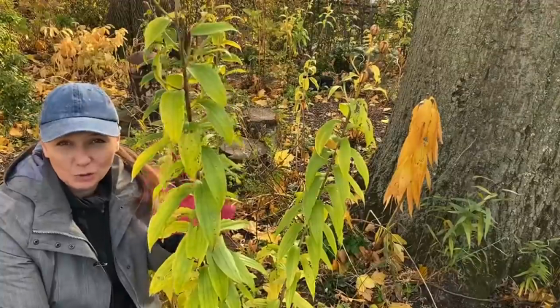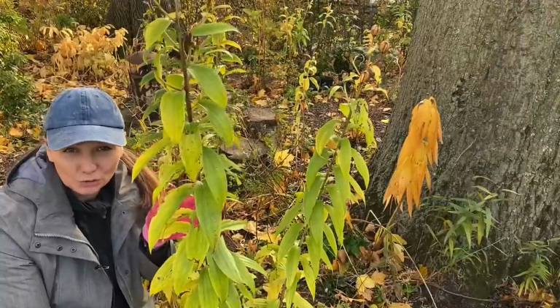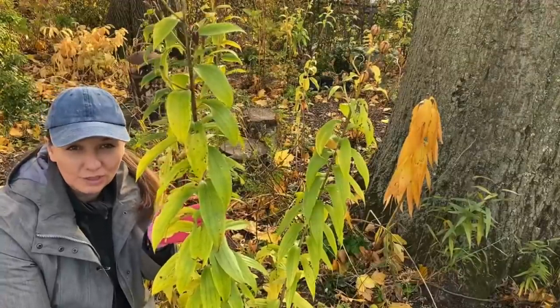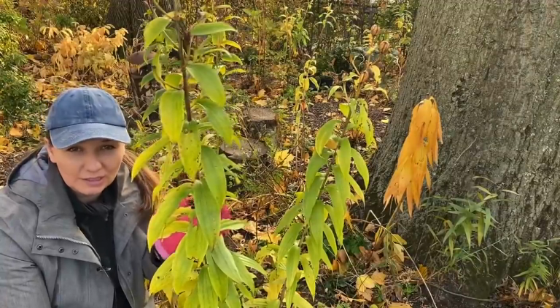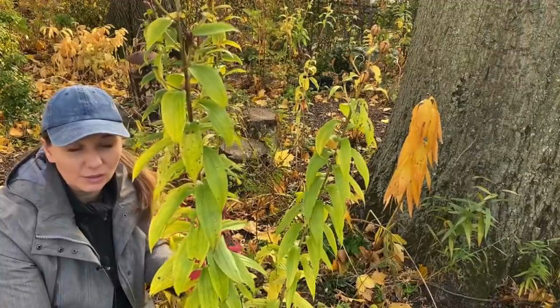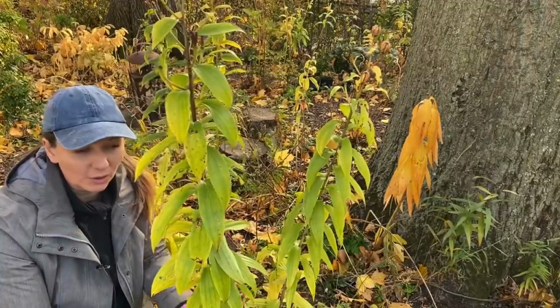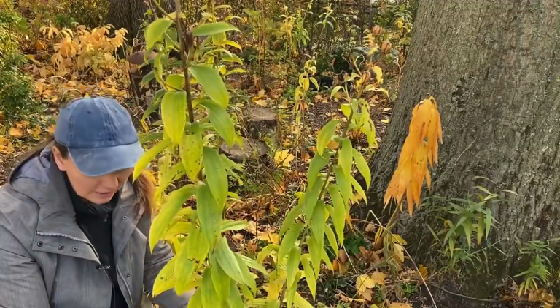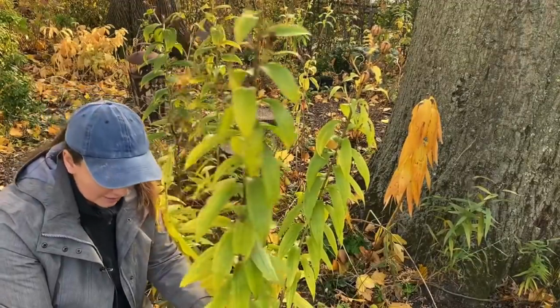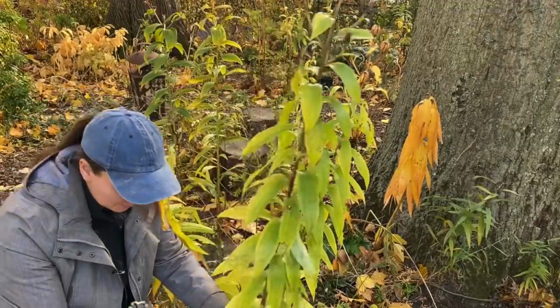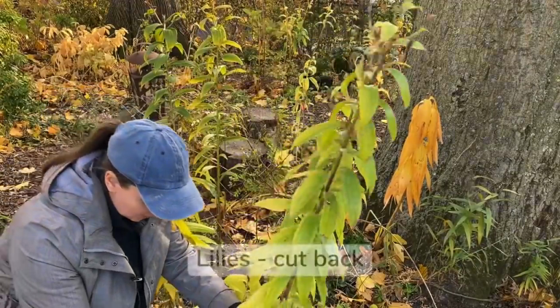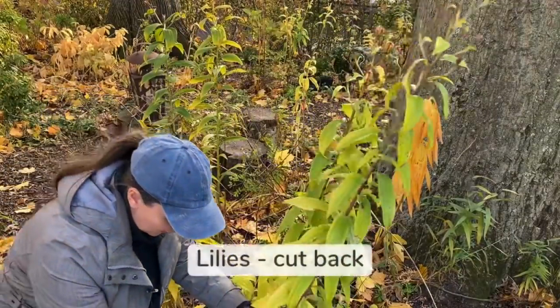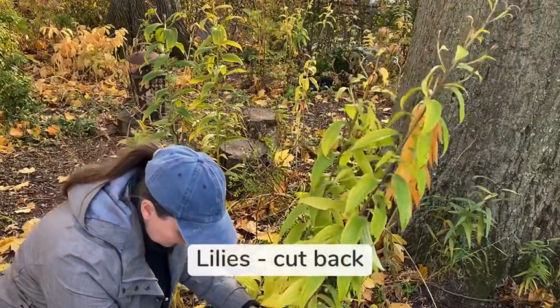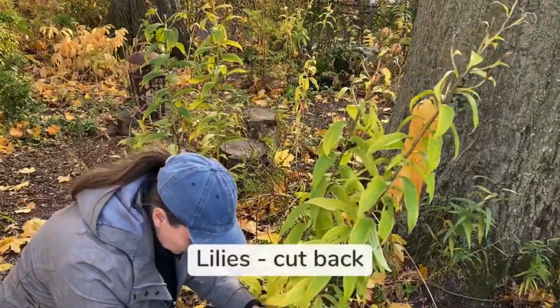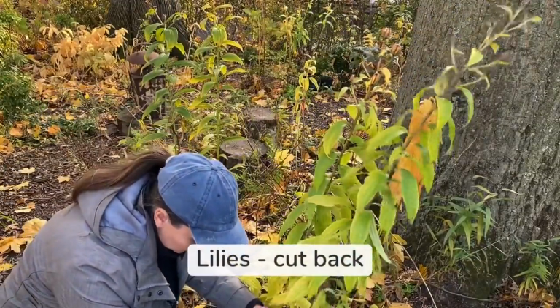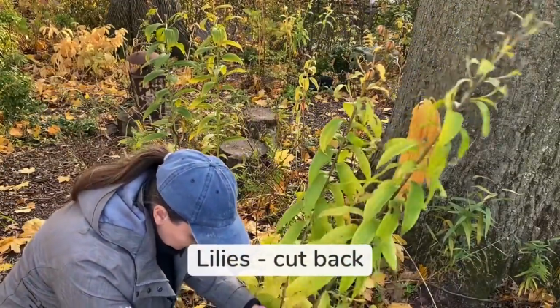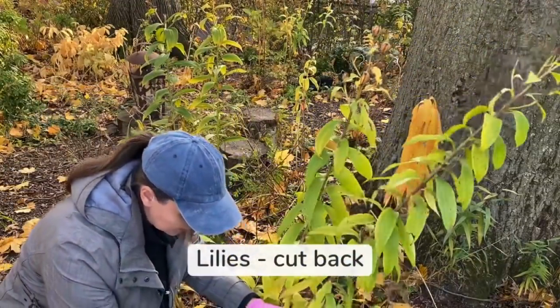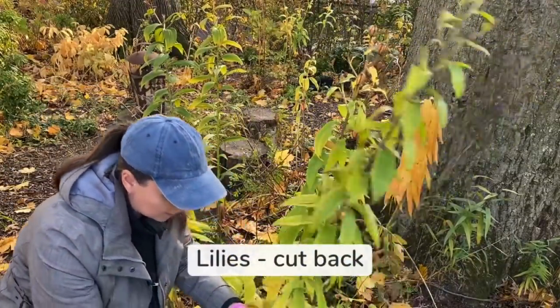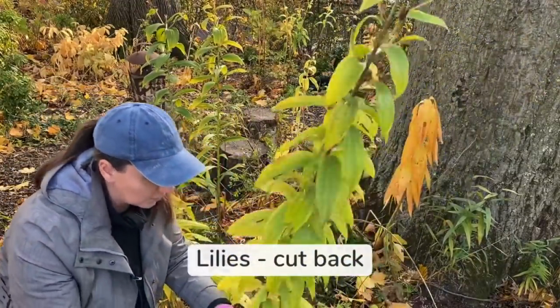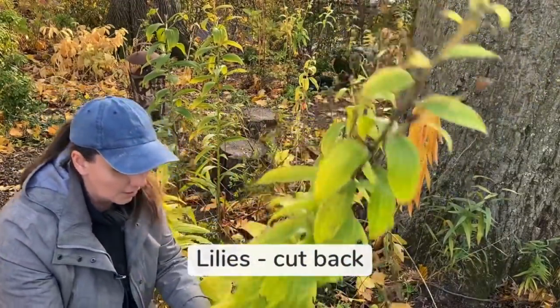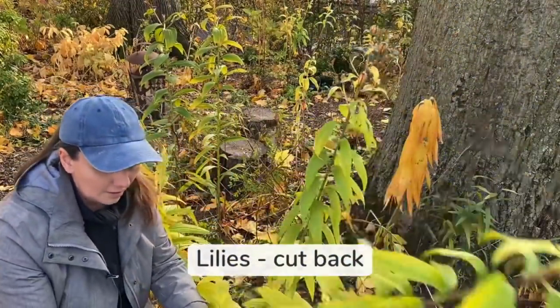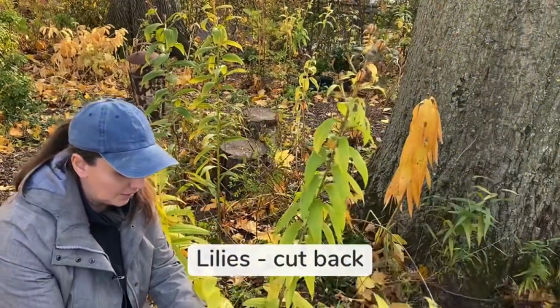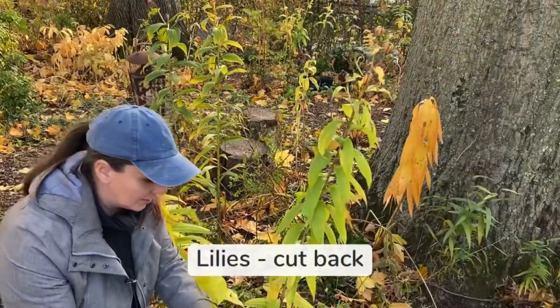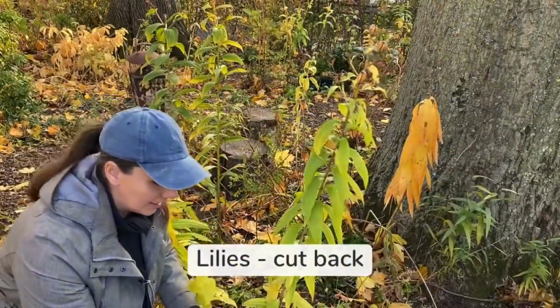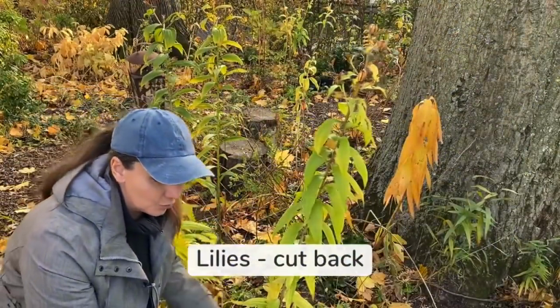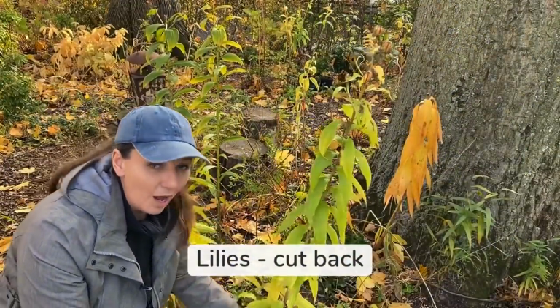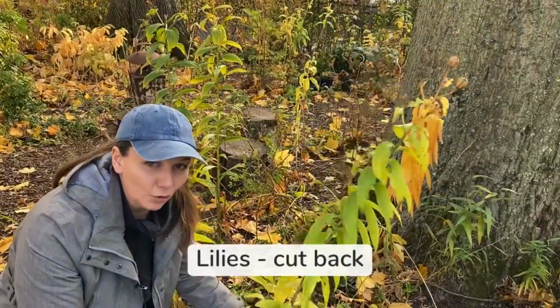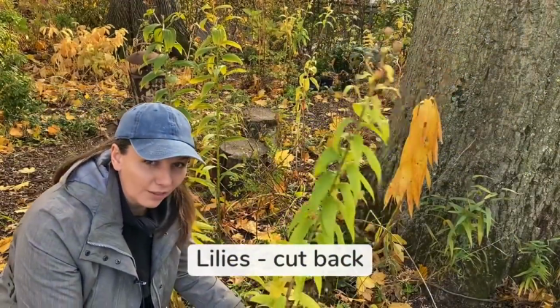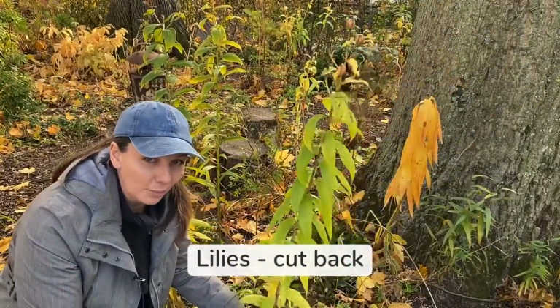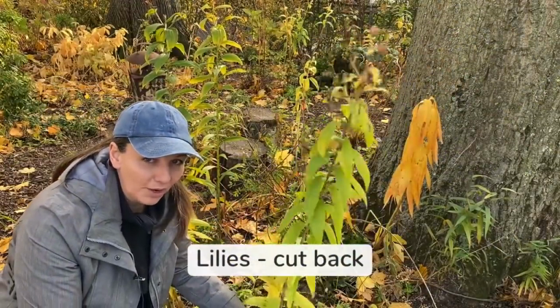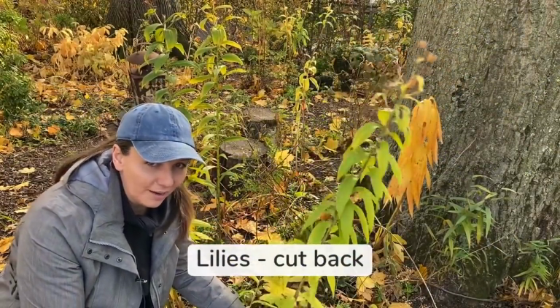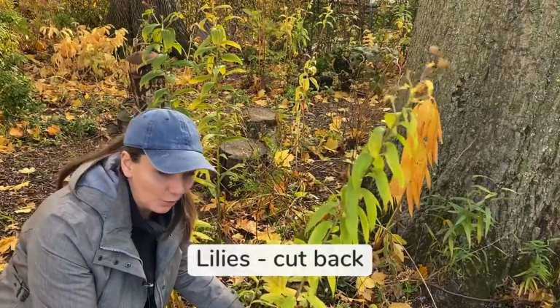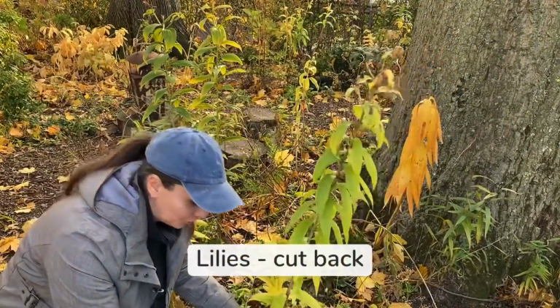True lilies, or Lilium, I also cut down because they do not look that pretty in the winter.